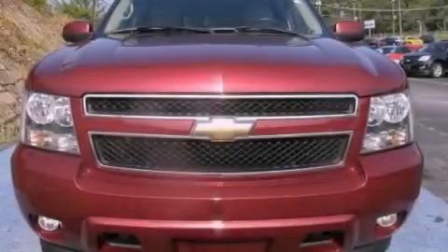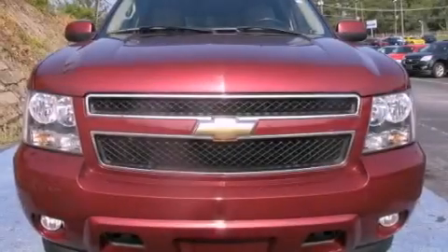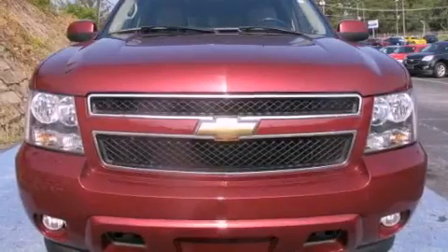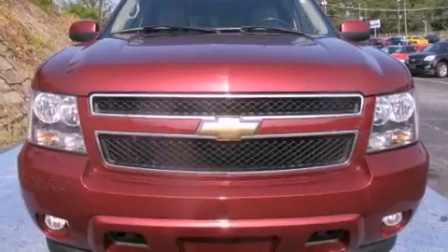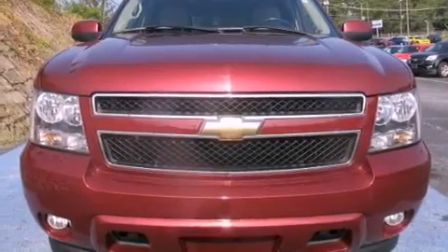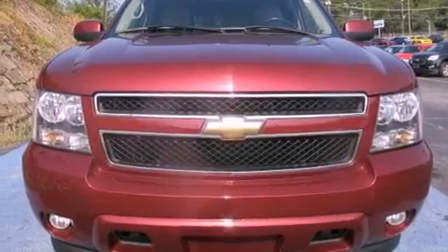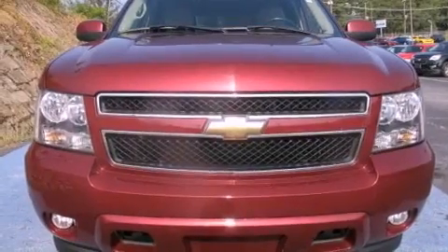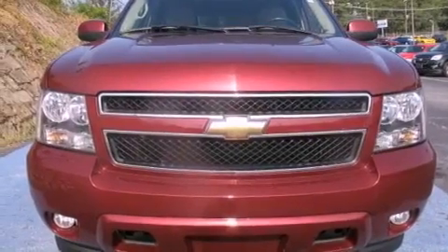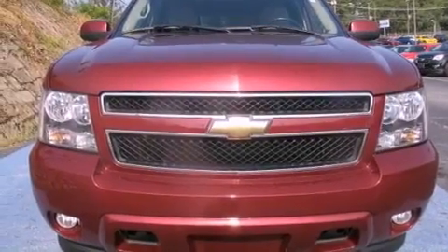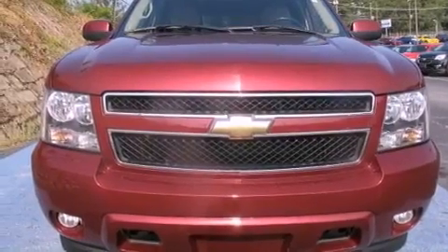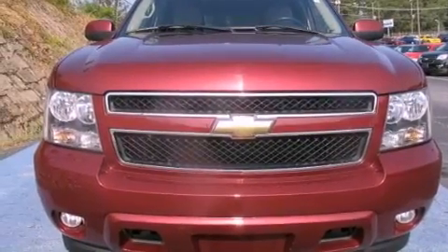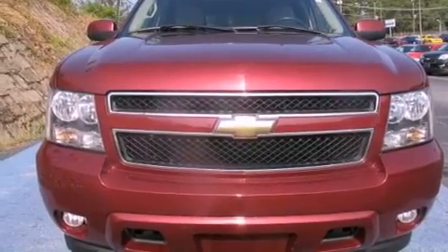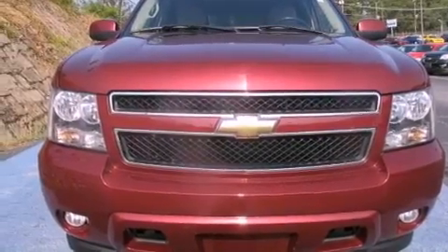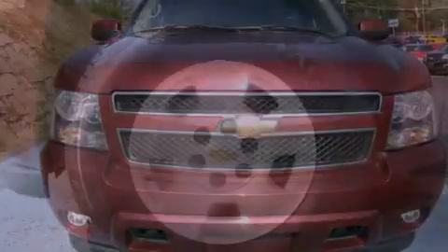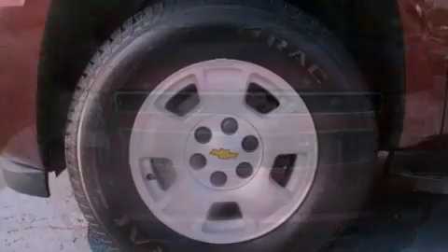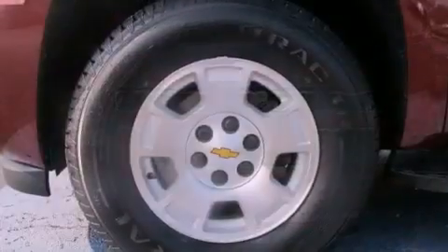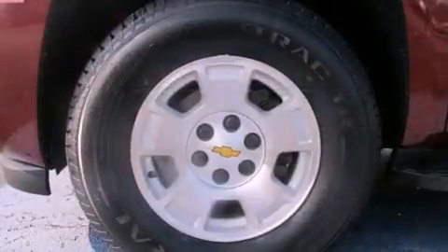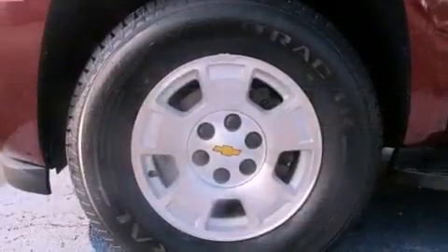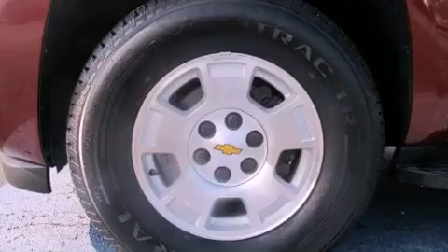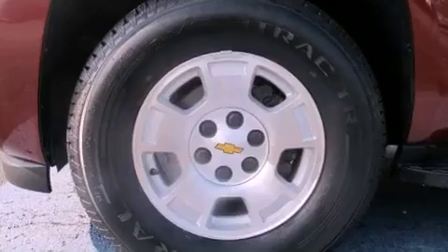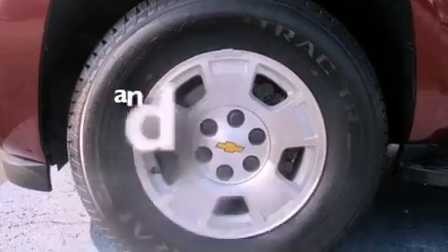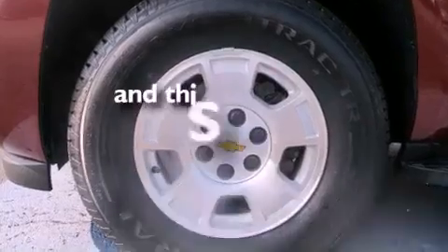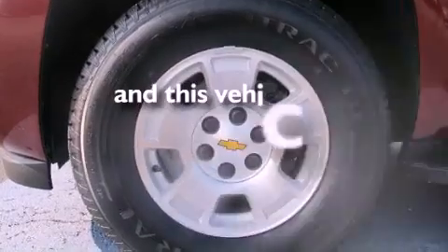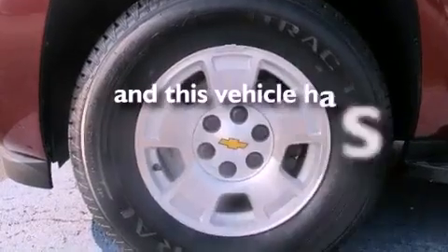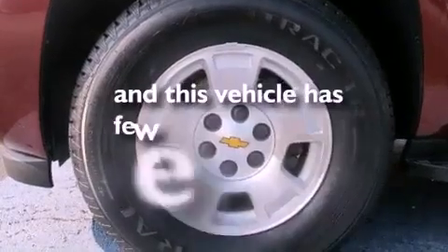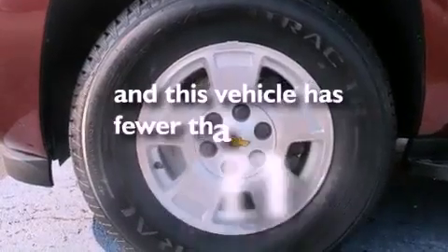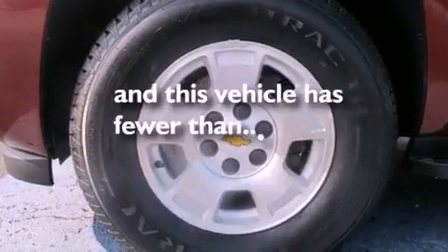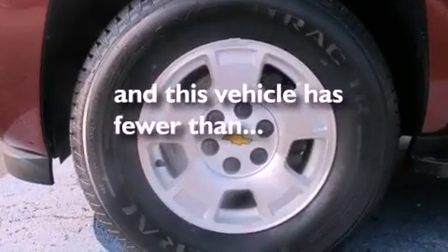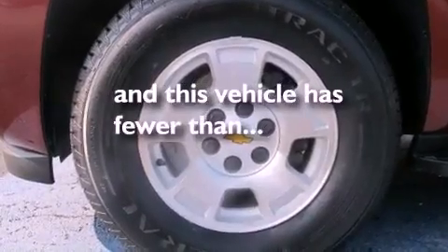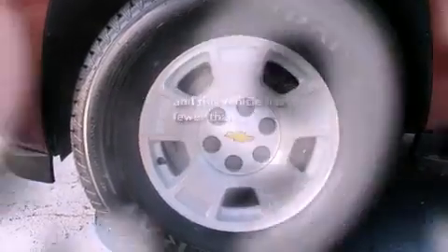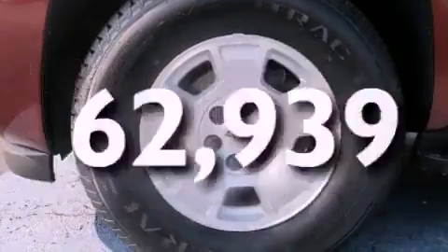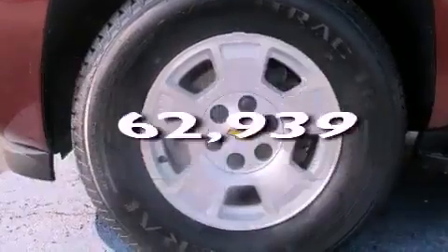Aluminum wheels, a low-tire pressure indicator, dual-power seats, and this vehicle has fewer than 63,000 miles on the odometer.